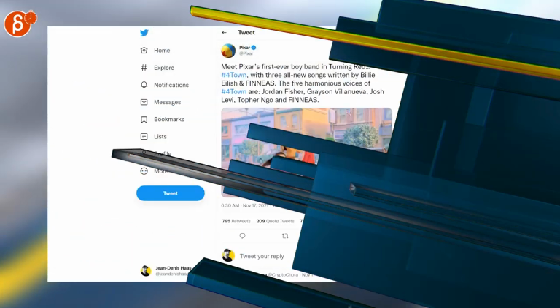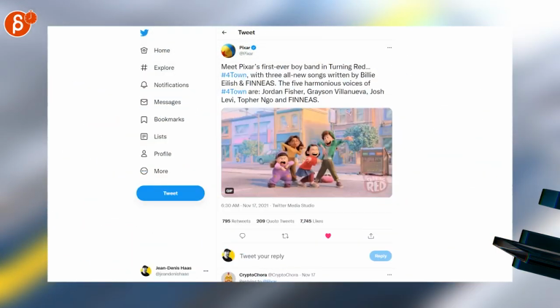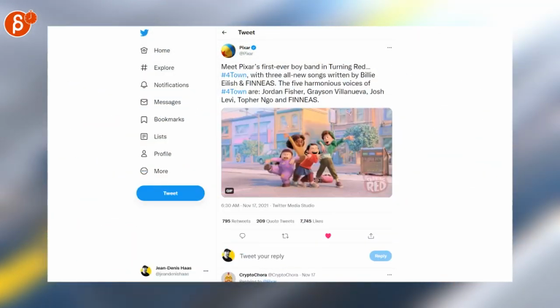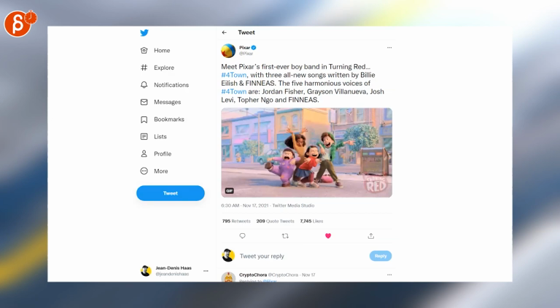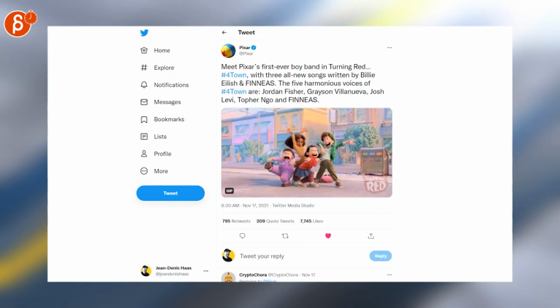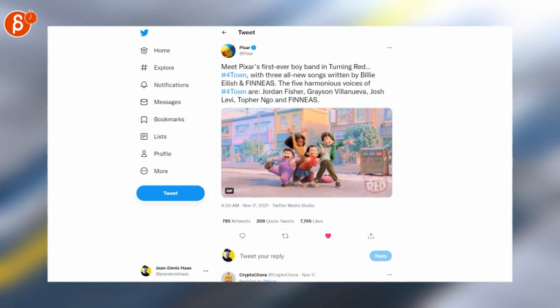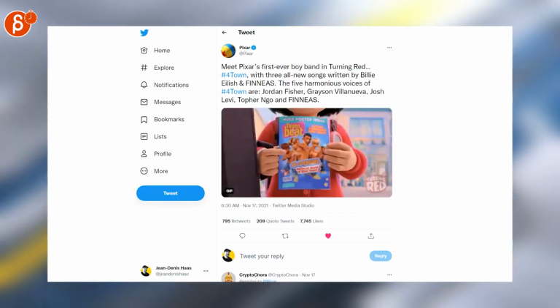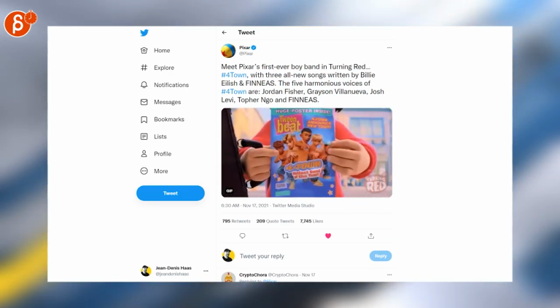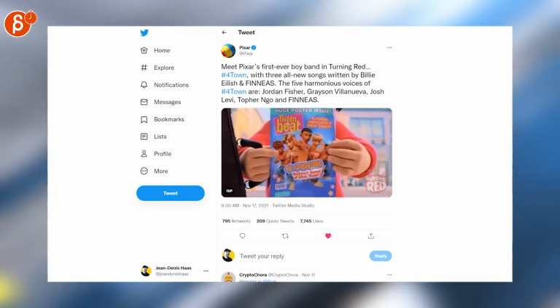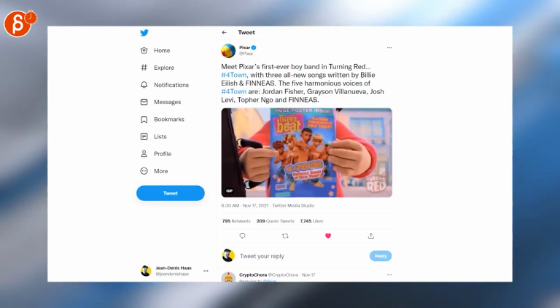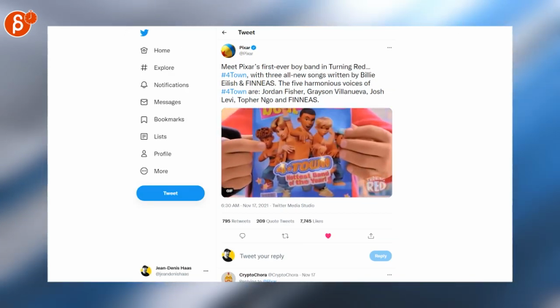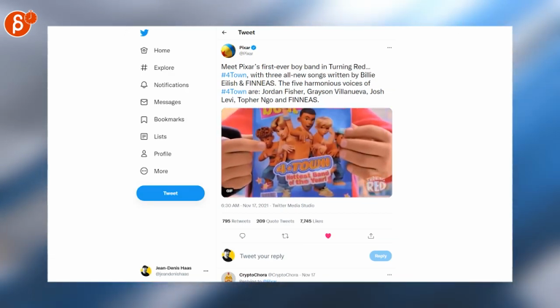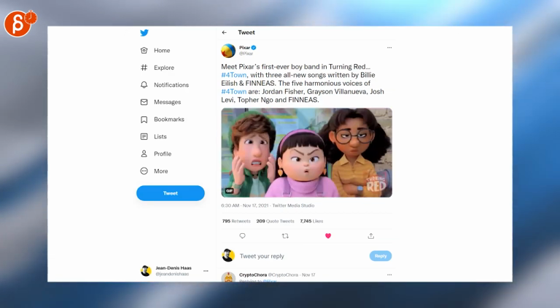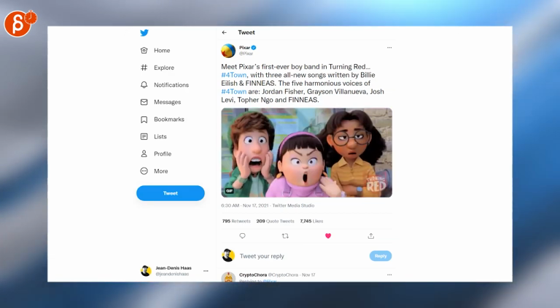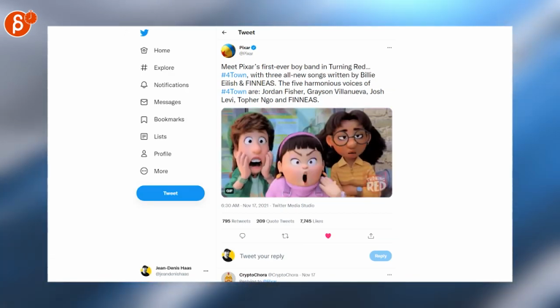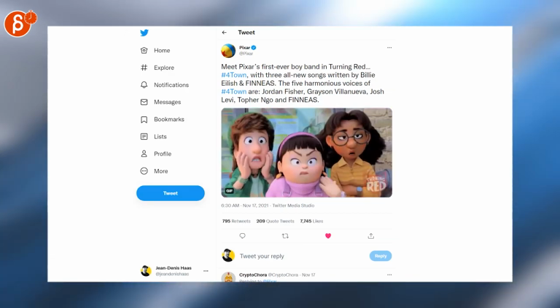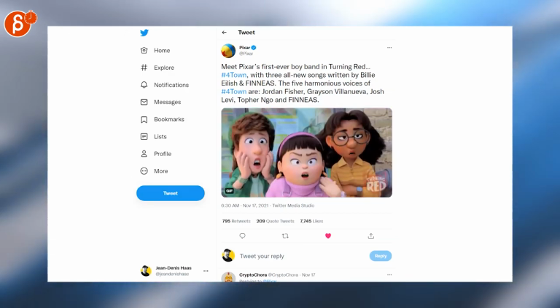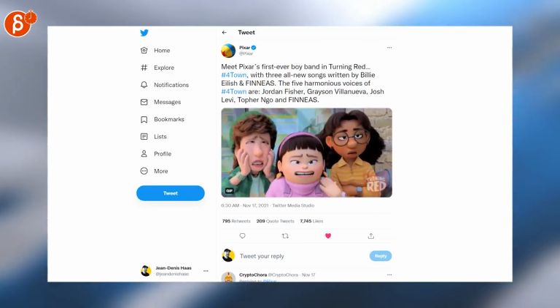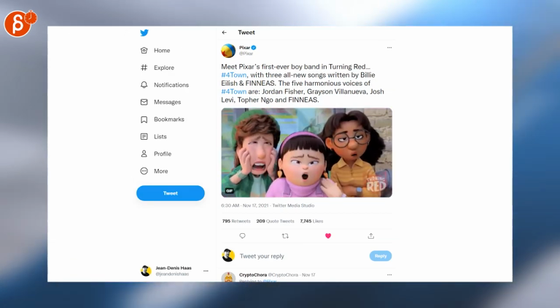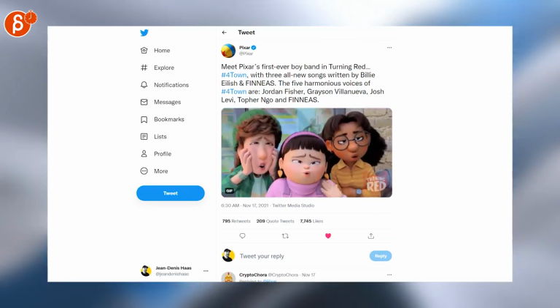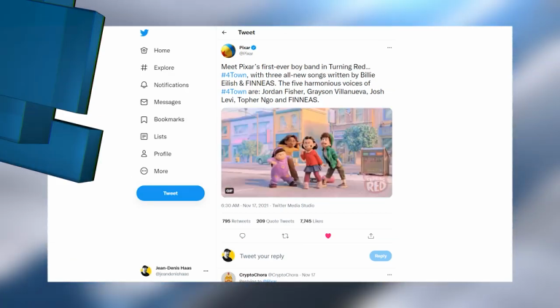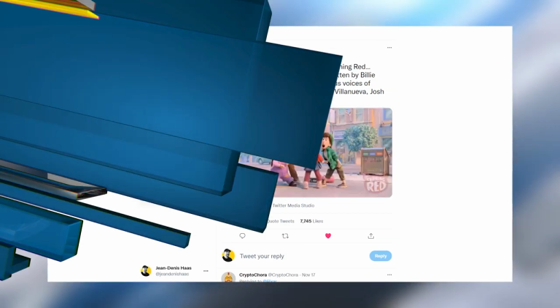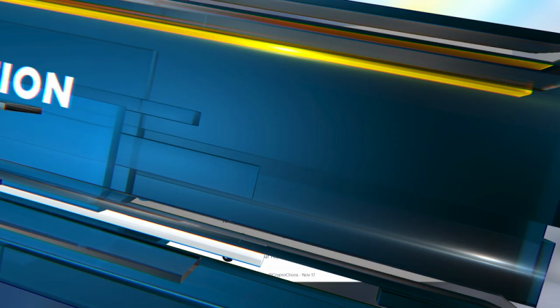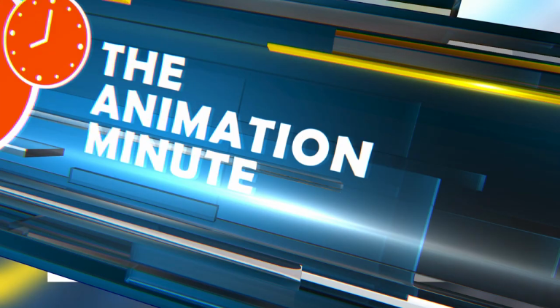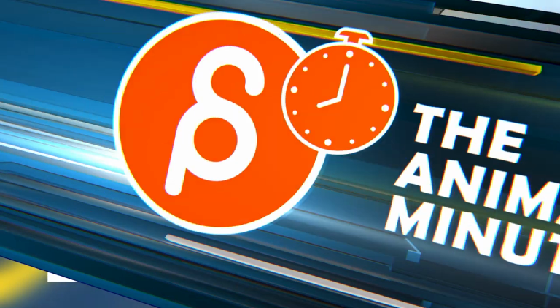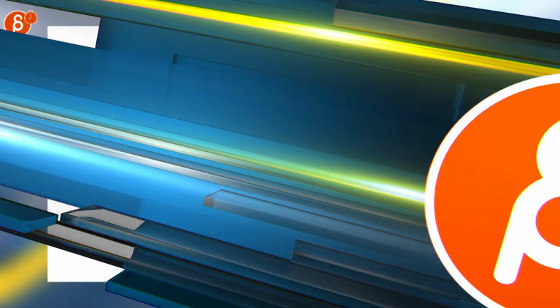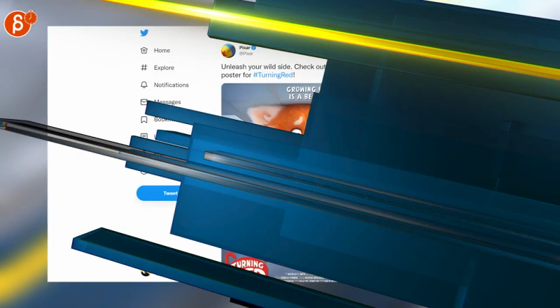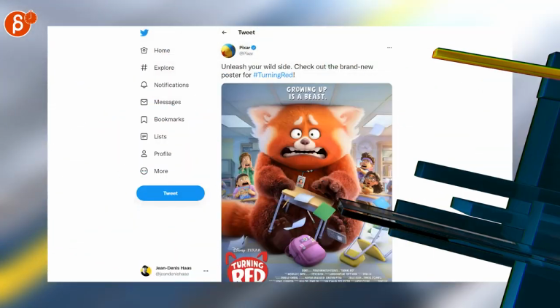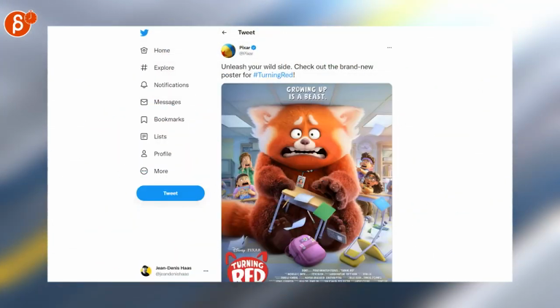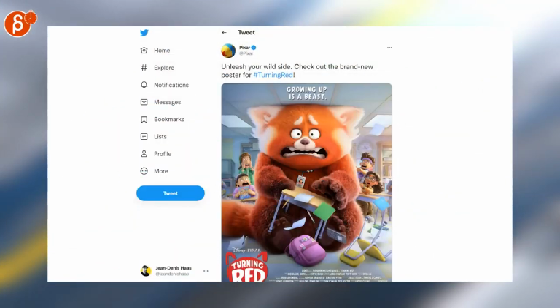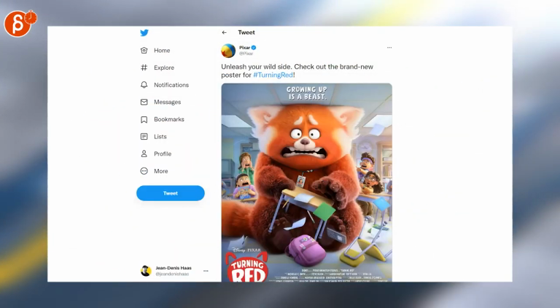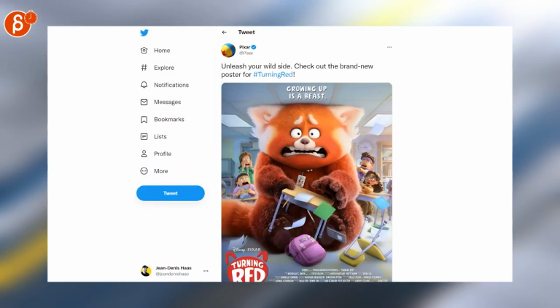Pixar's new trailer for Turning Red is out, and it's great. And speaking of which, there's also a new poster.